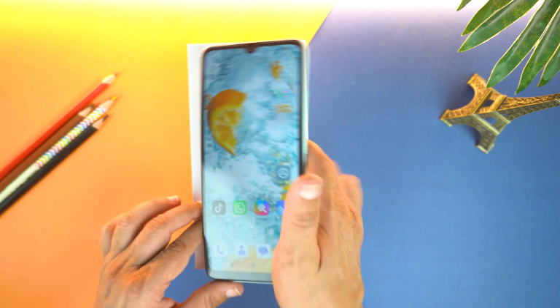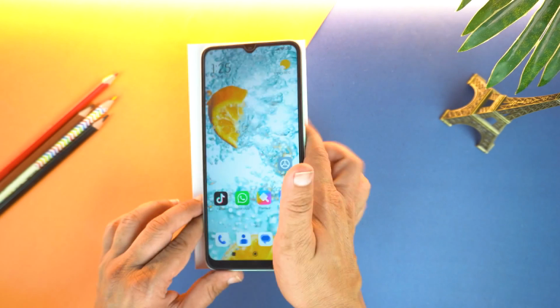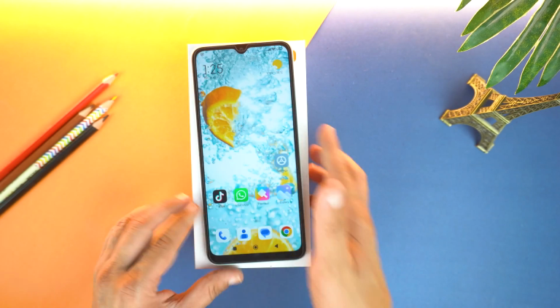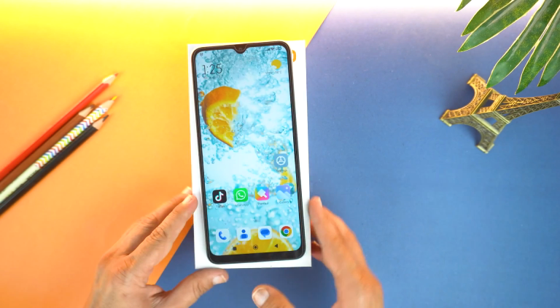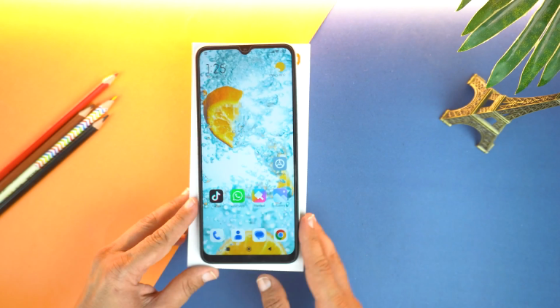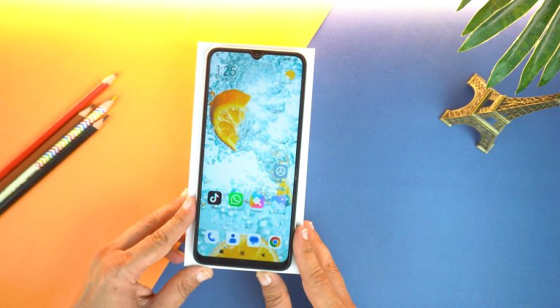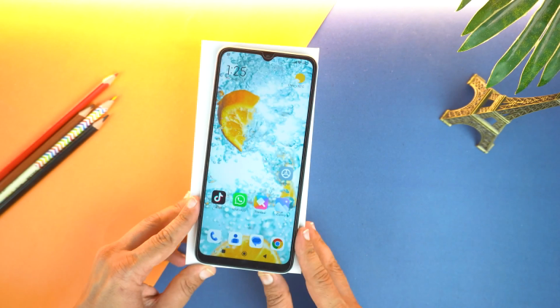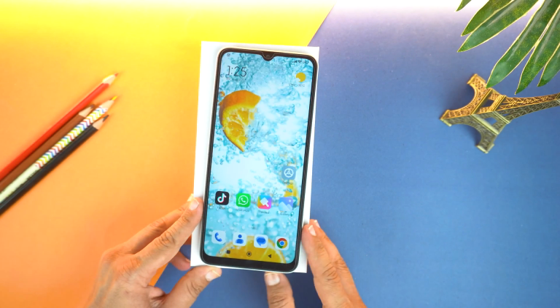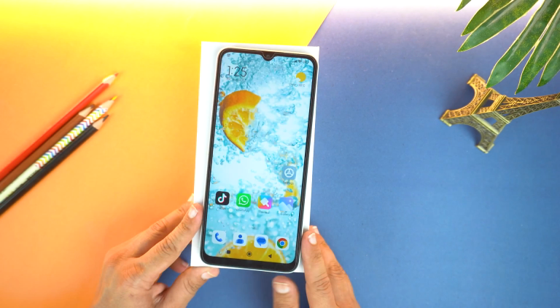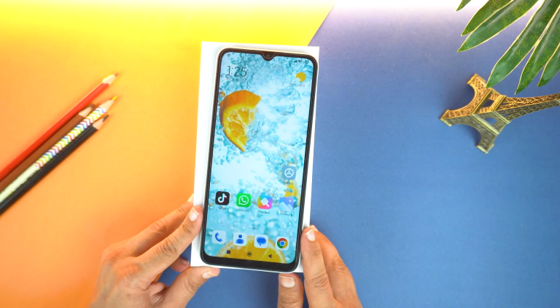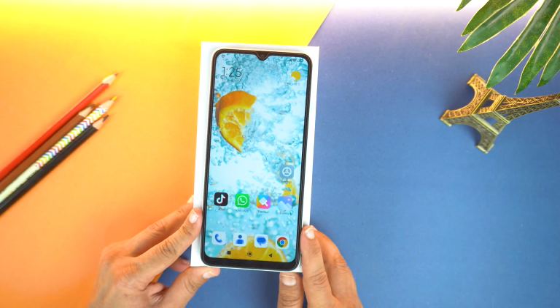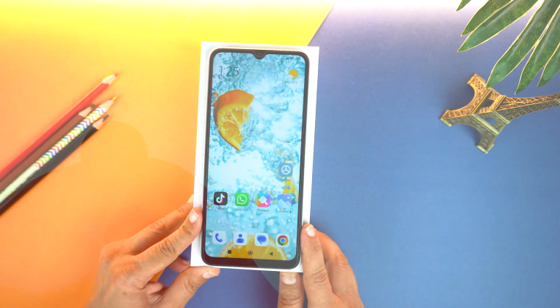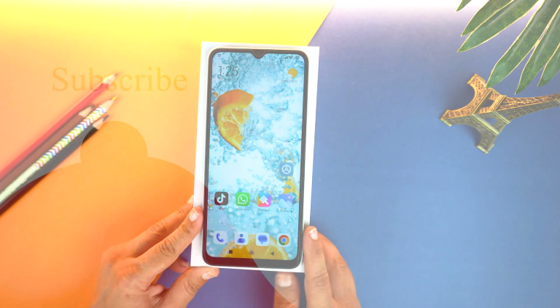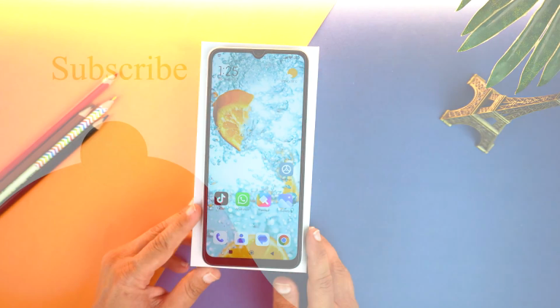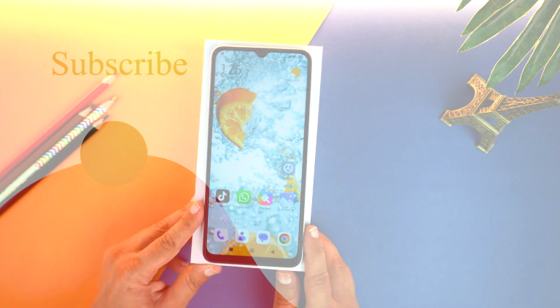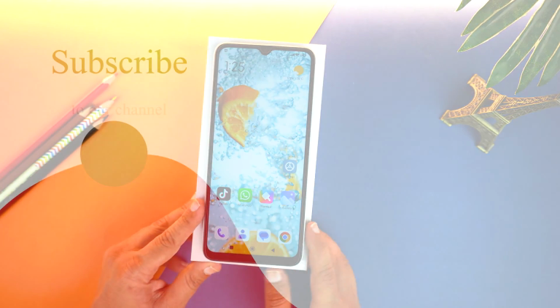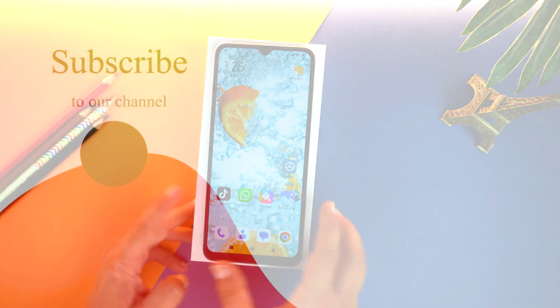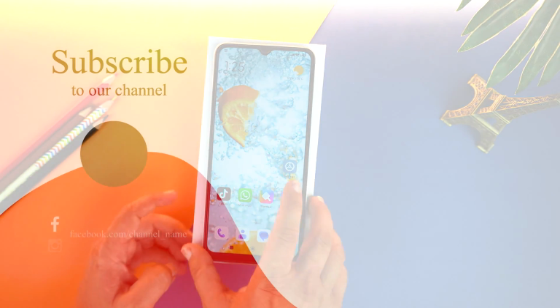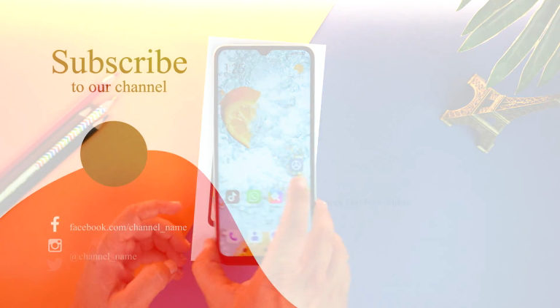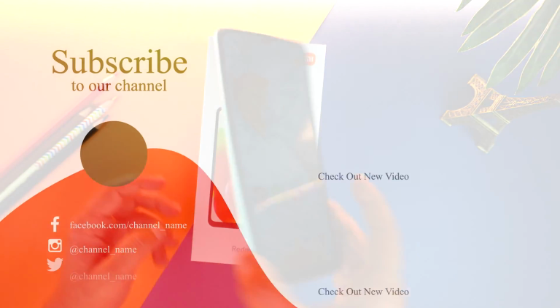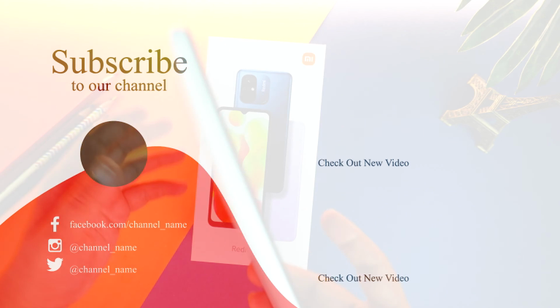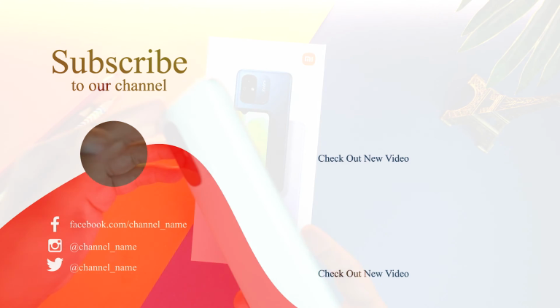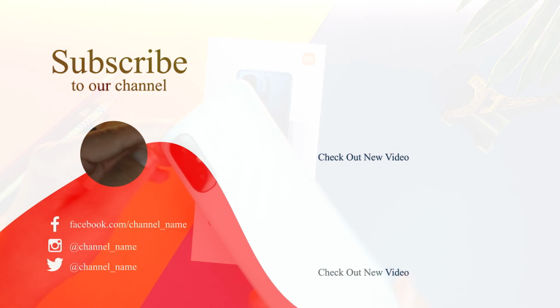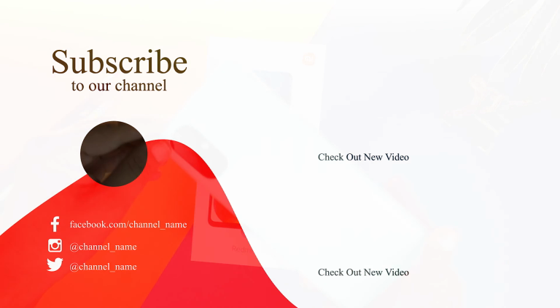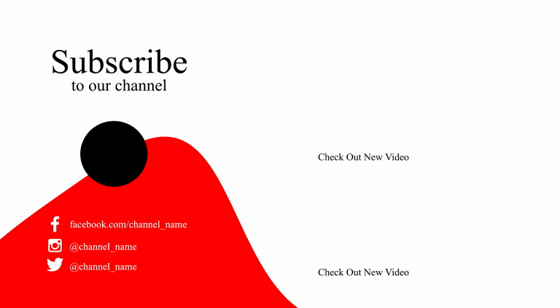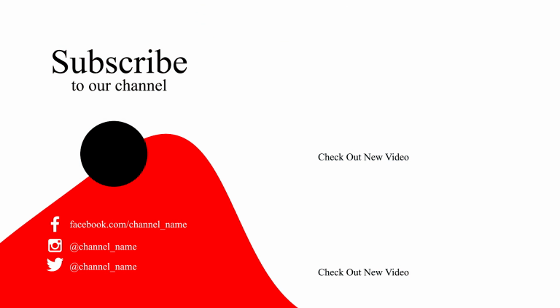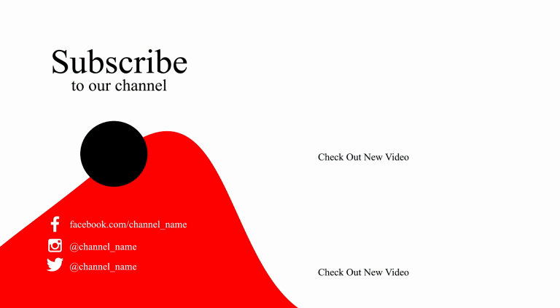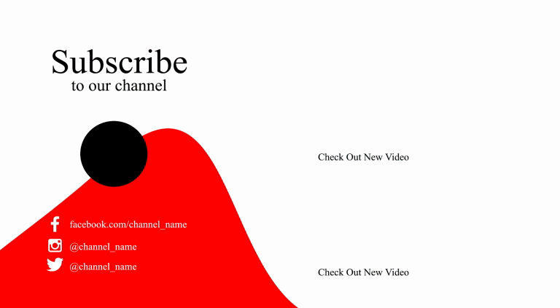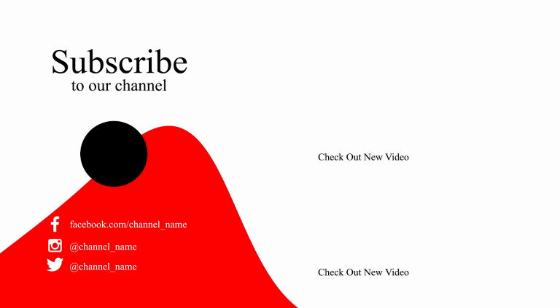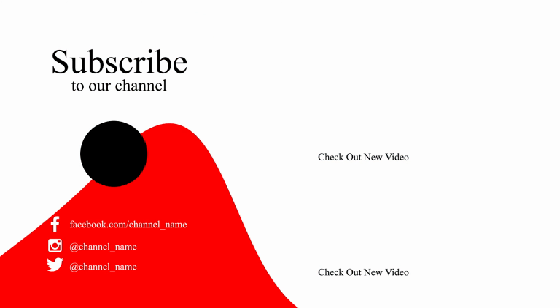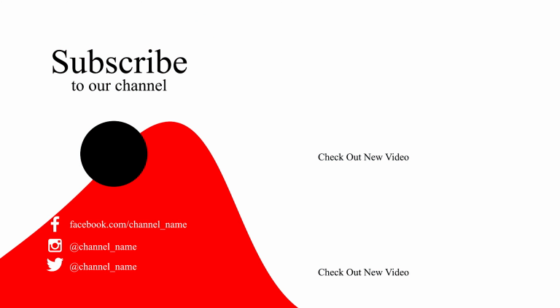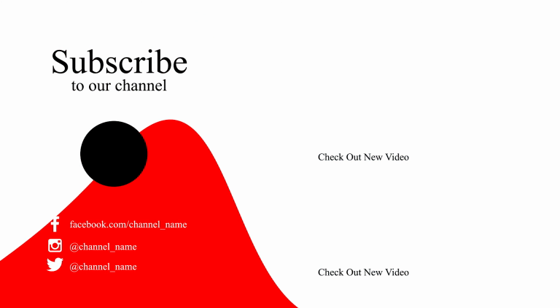If you found this video helpful, then please hit the like button and subscribe to my channel. See you in the next video. Take care, signing off.